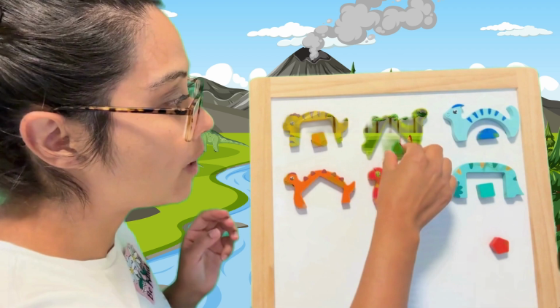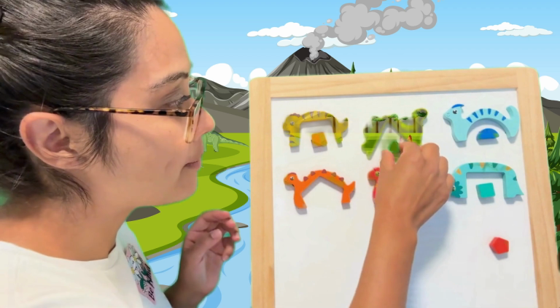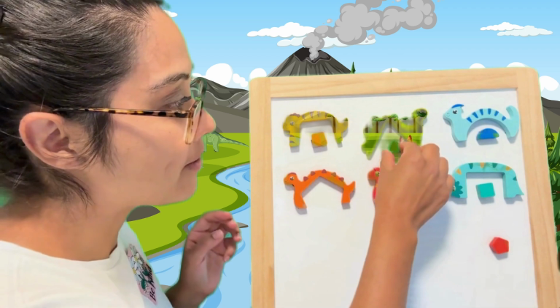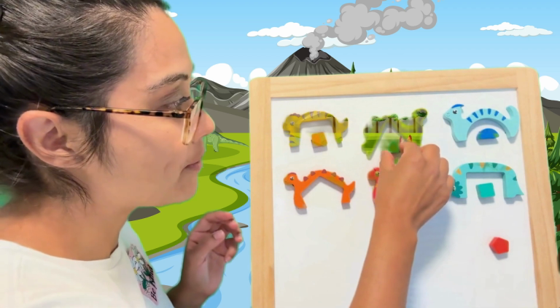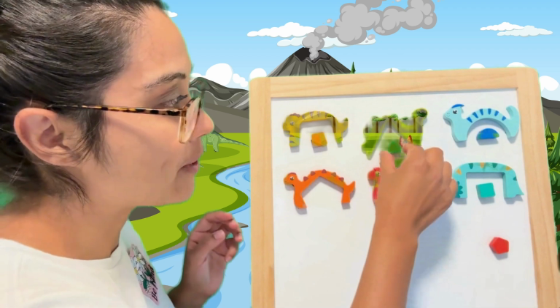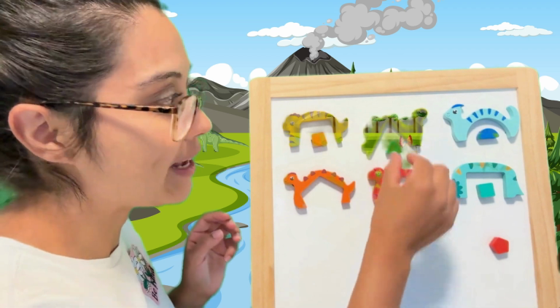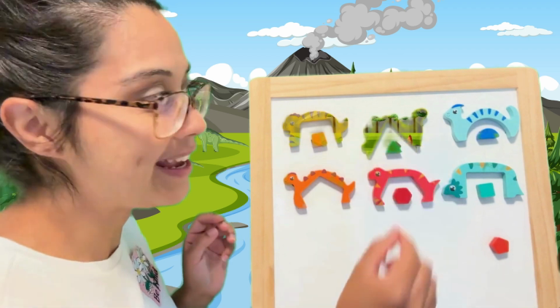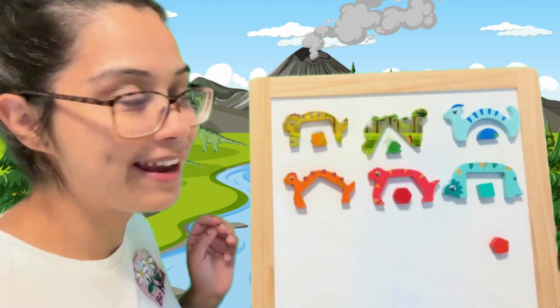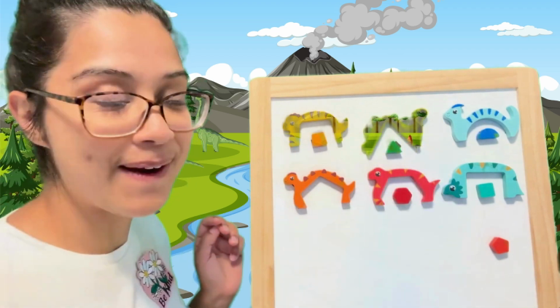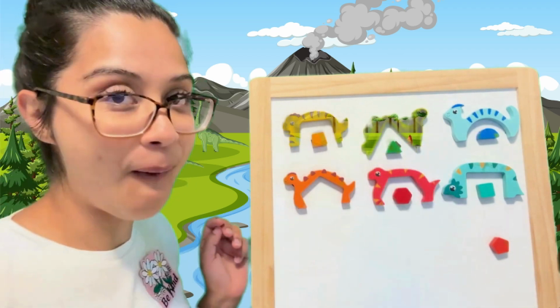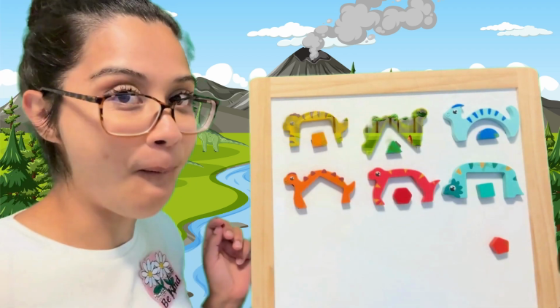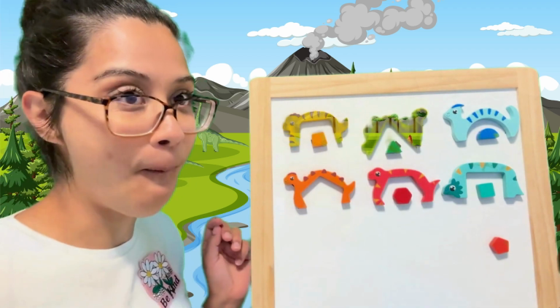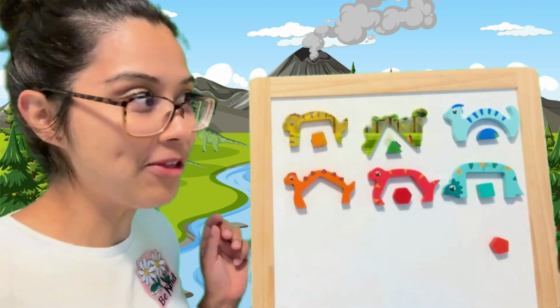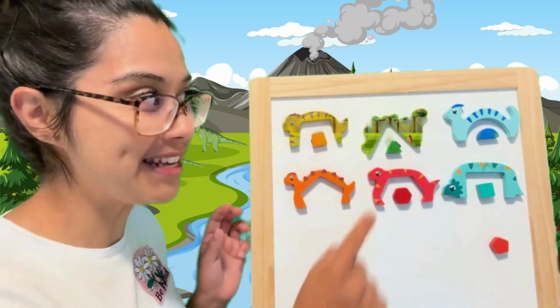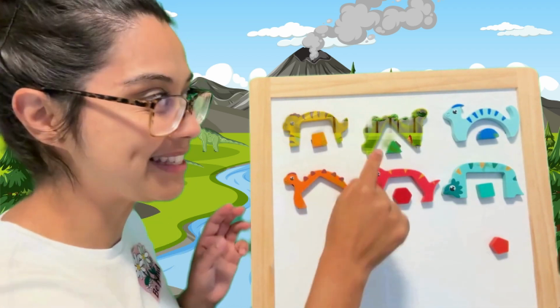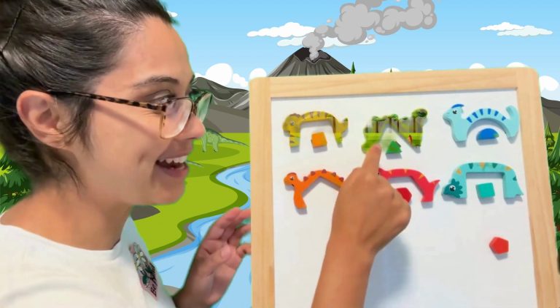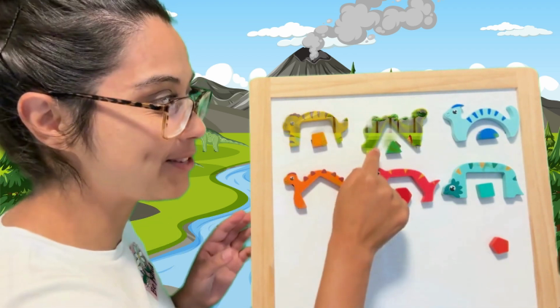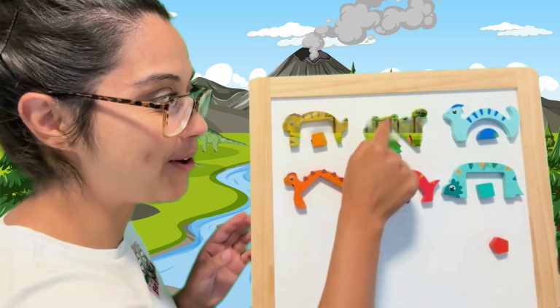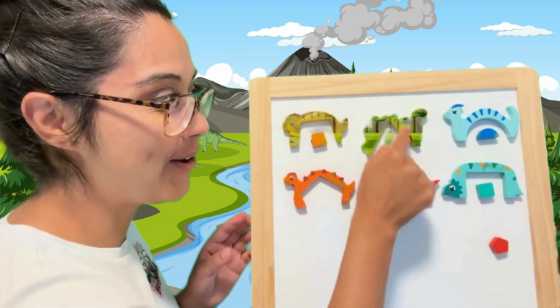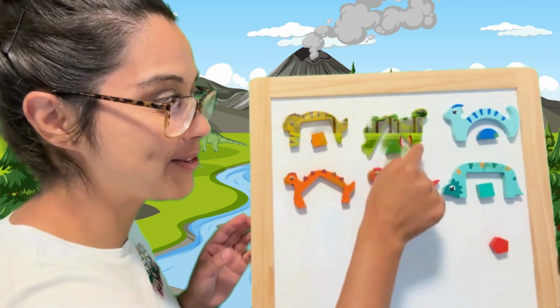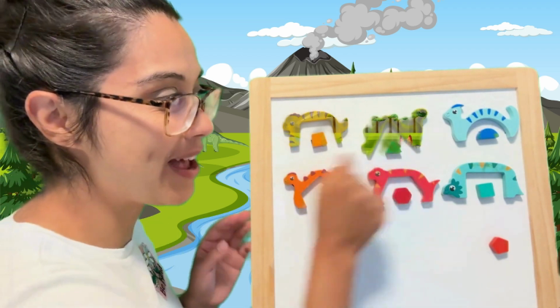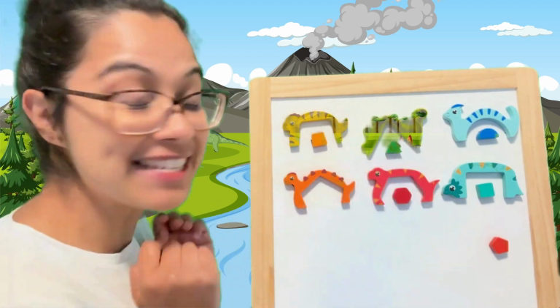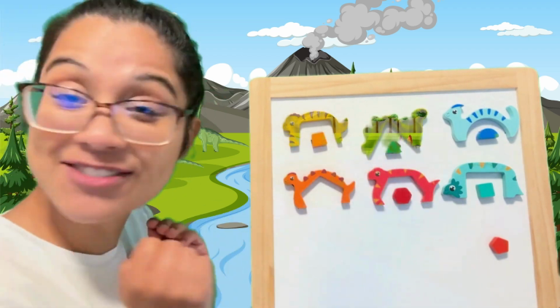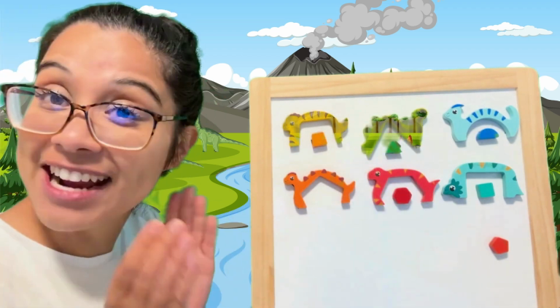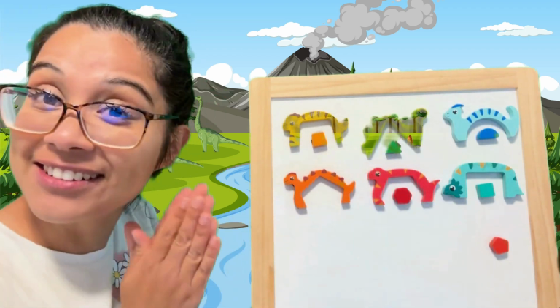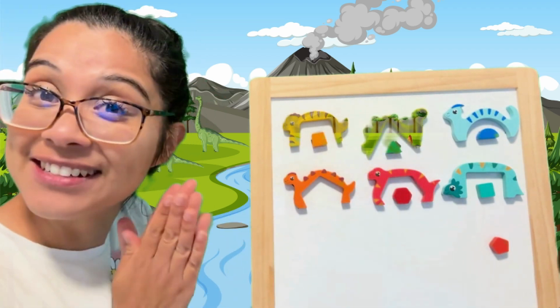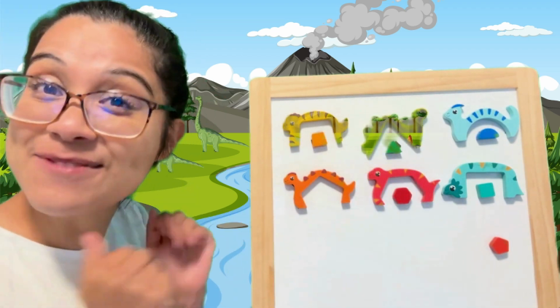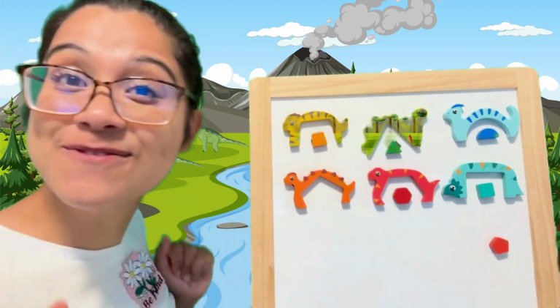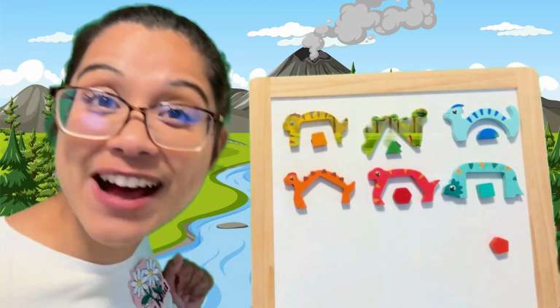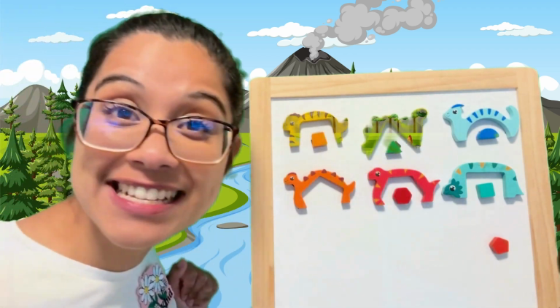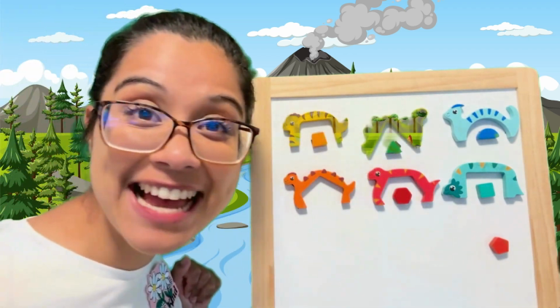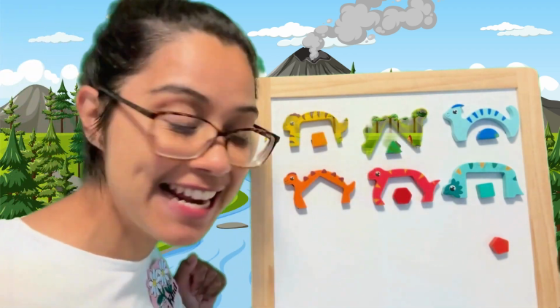What about if we put it here? This dinosaur also has a triangle. Well done.